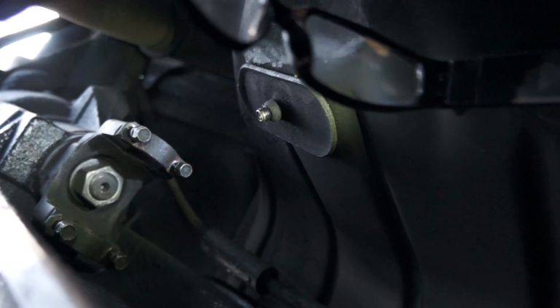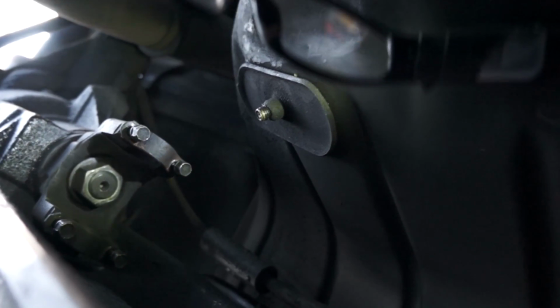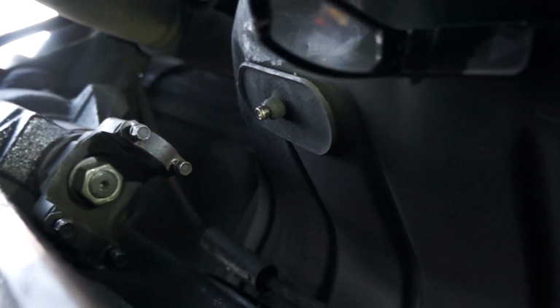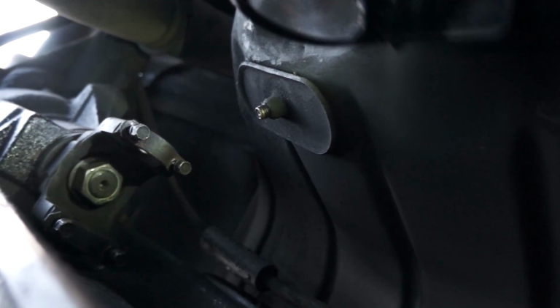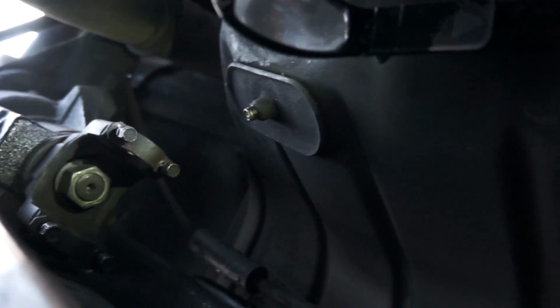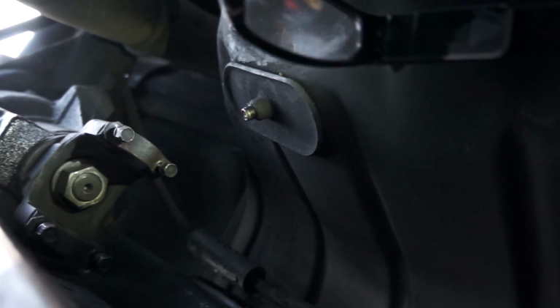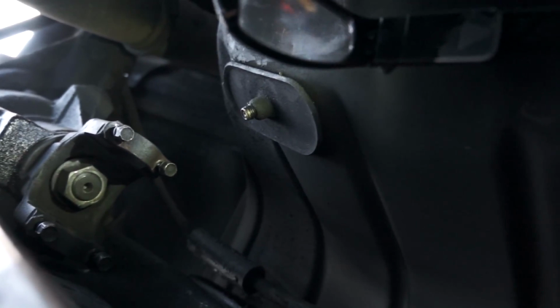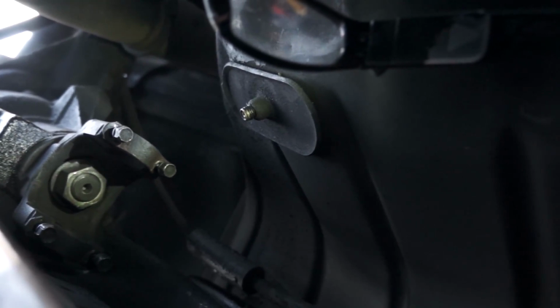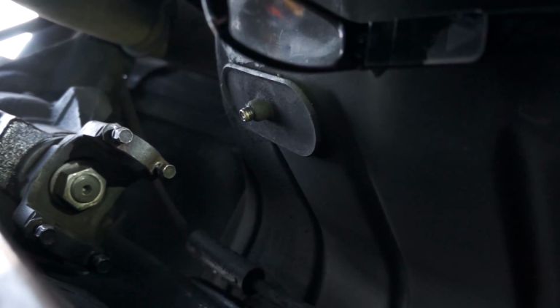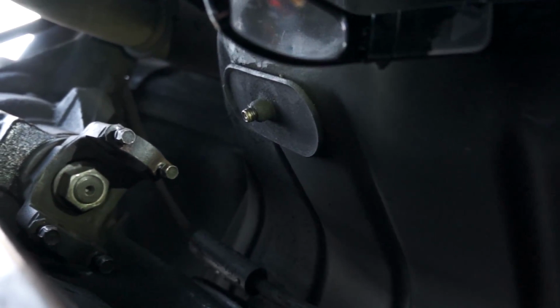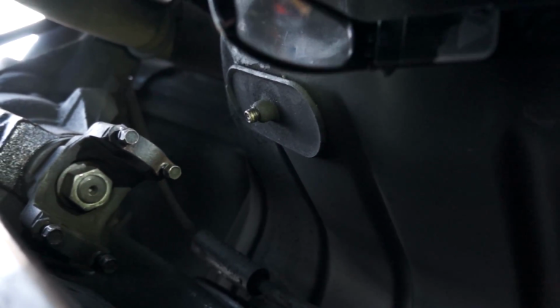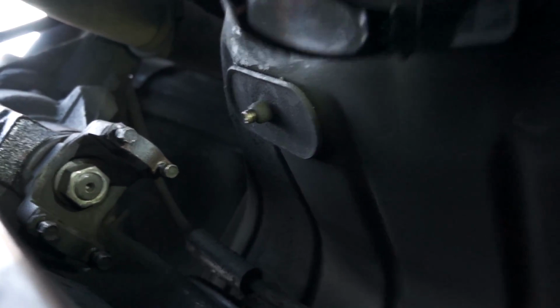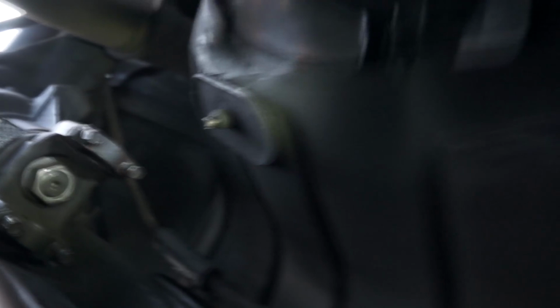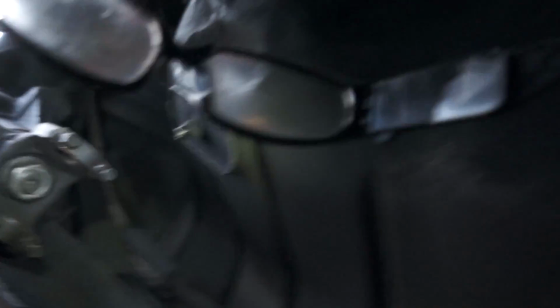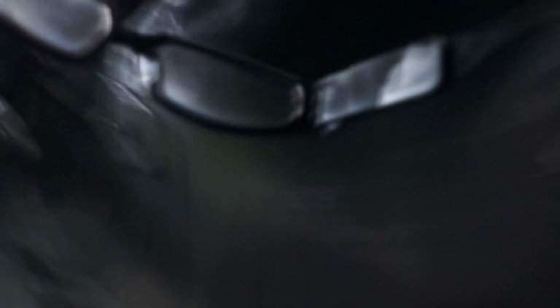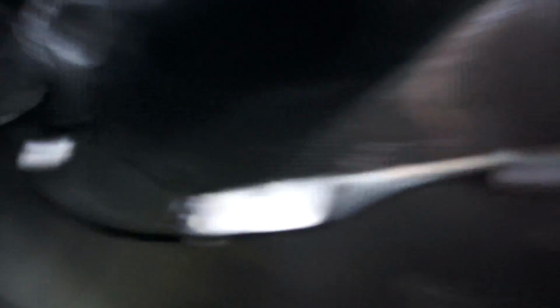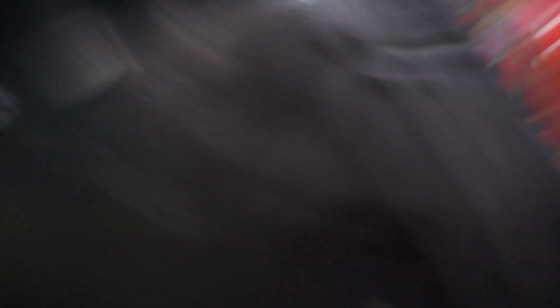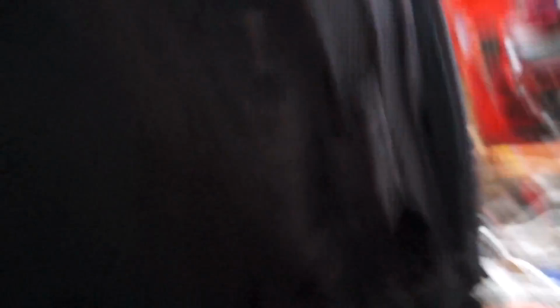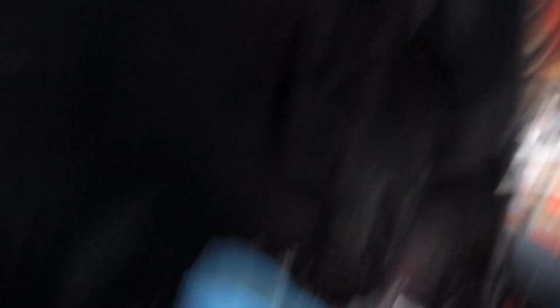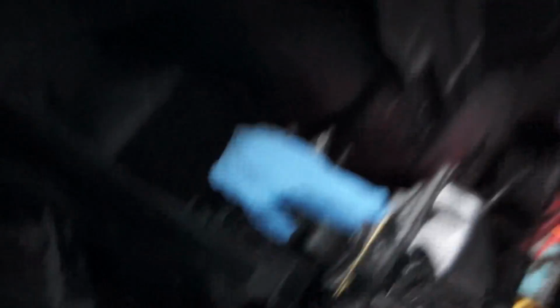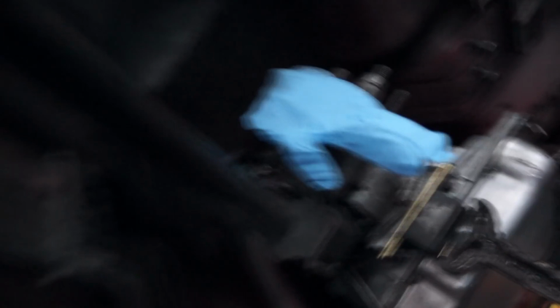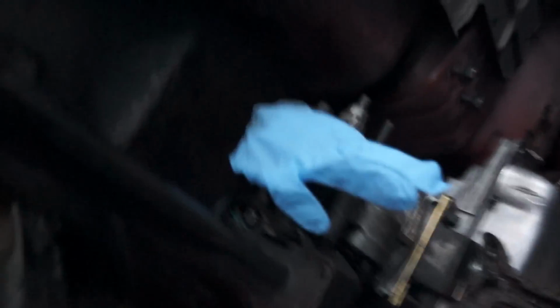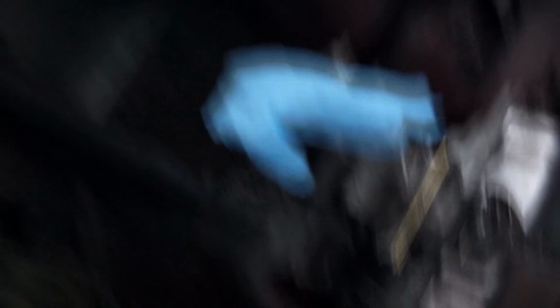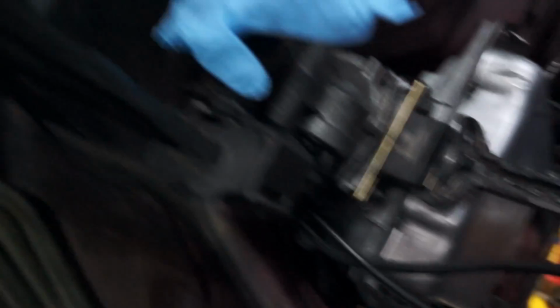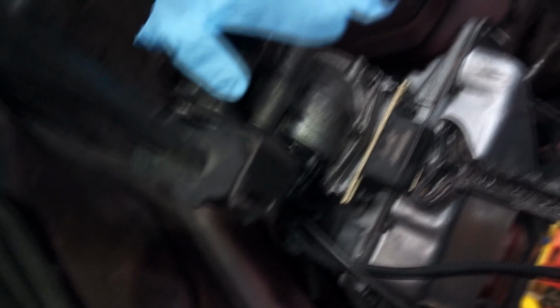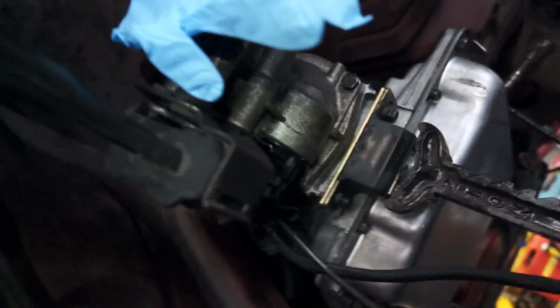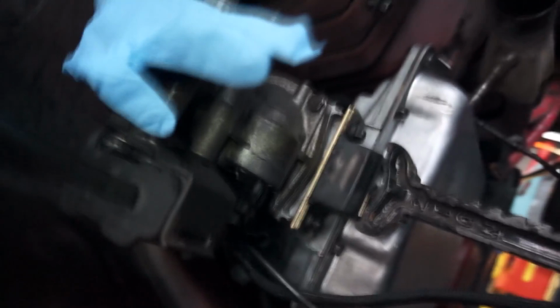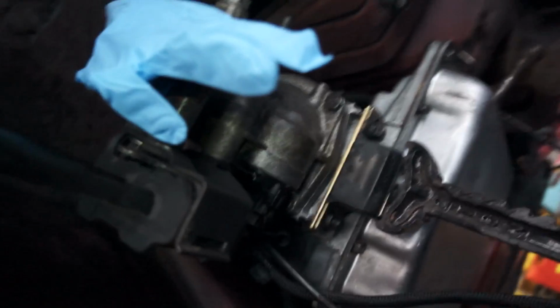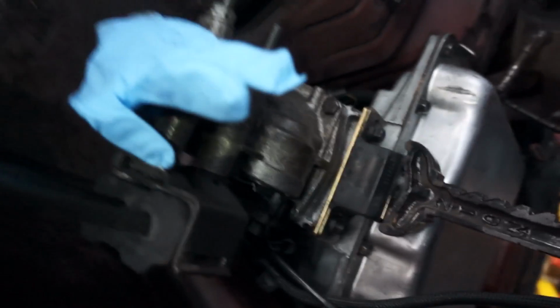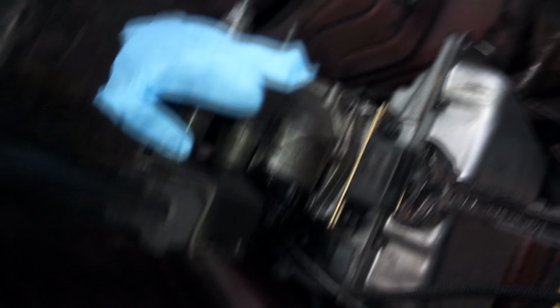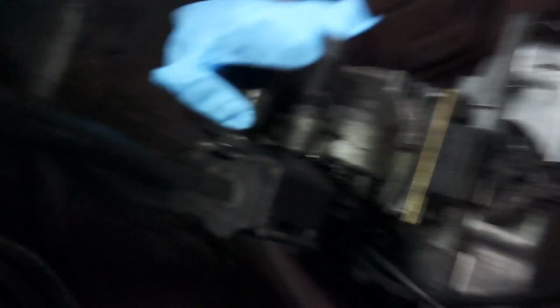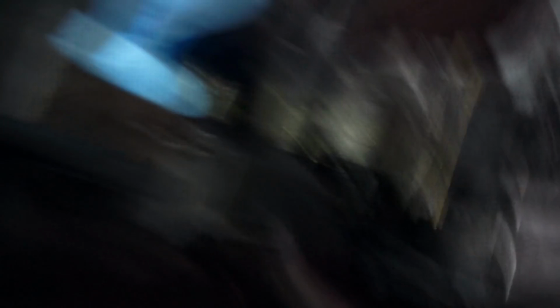Then get a screwdriver, put it behind the drive shaft, and just pull it out. Once it's out, you can pull it out of the transmission.